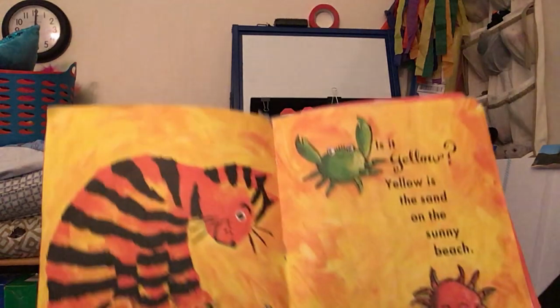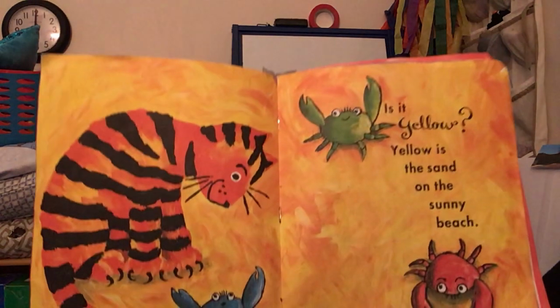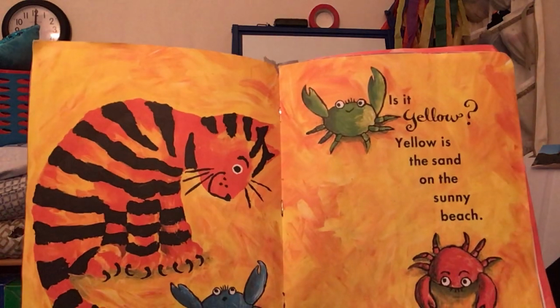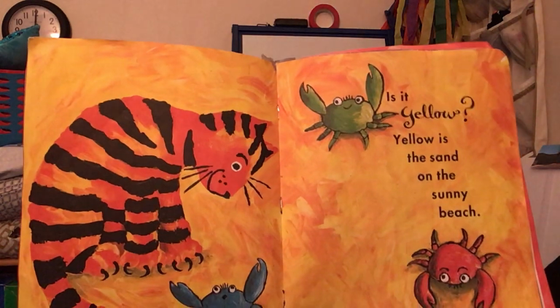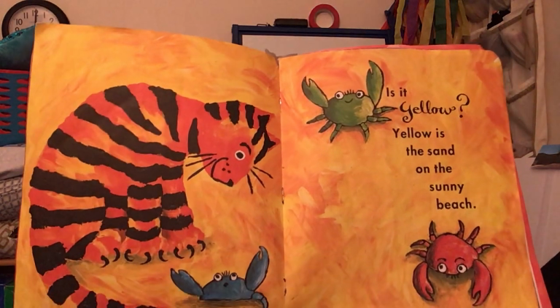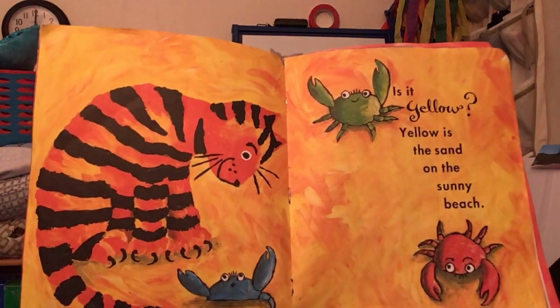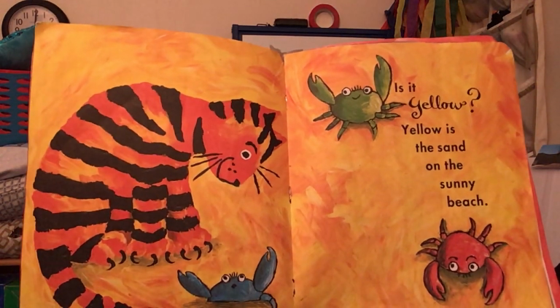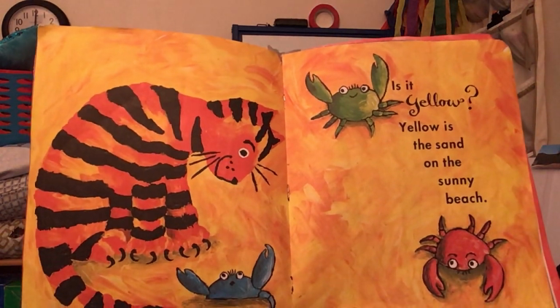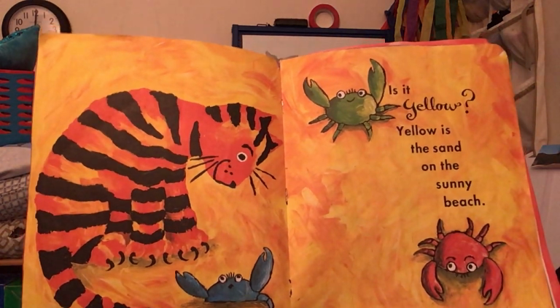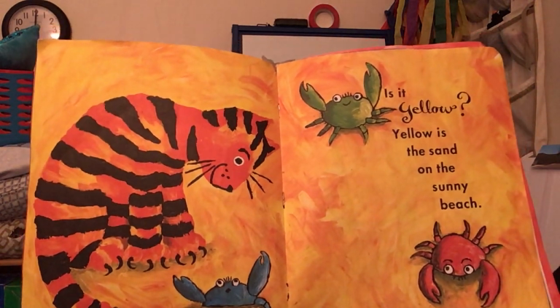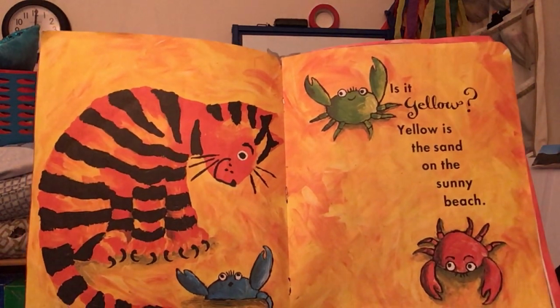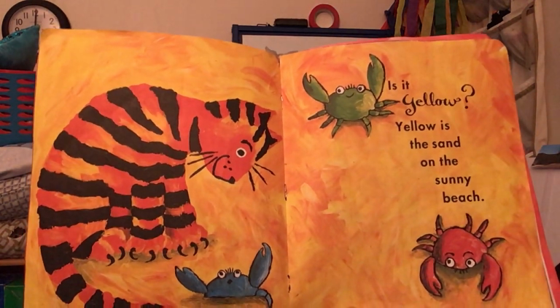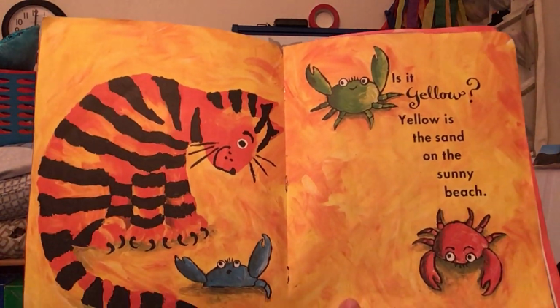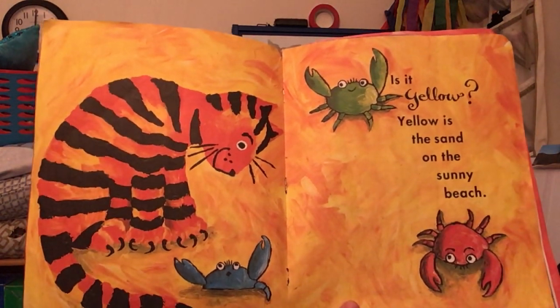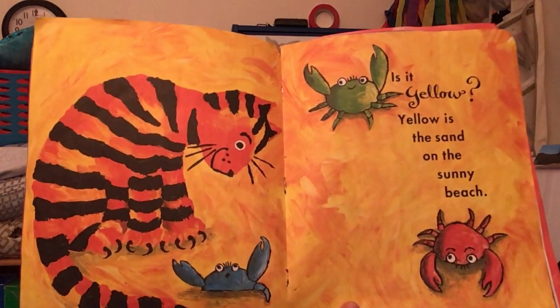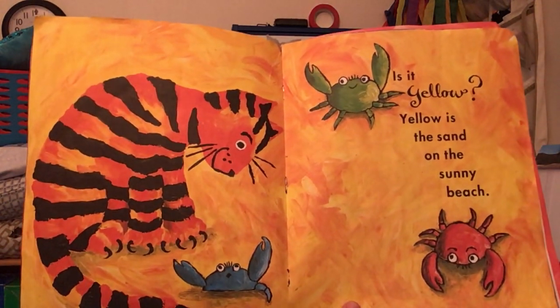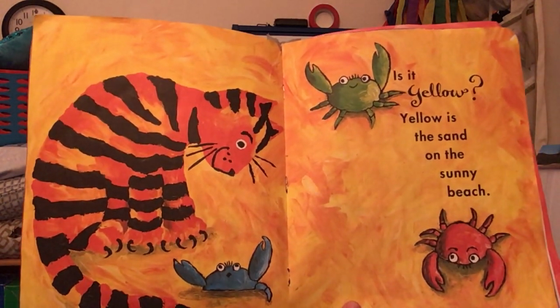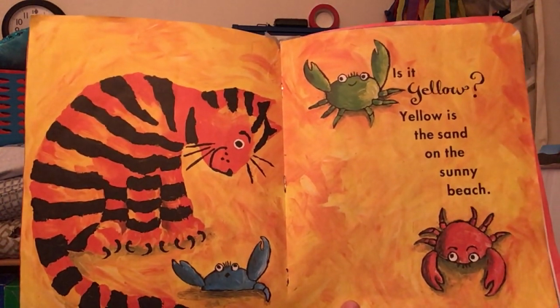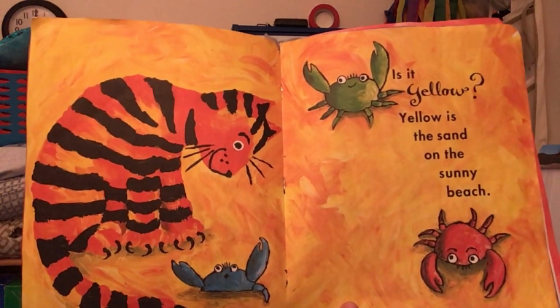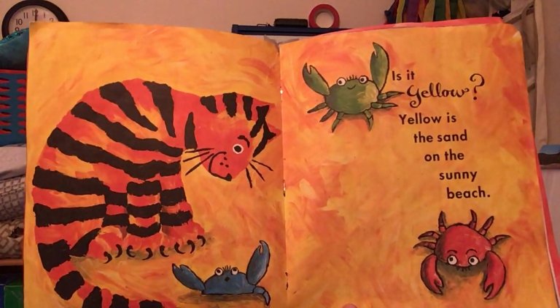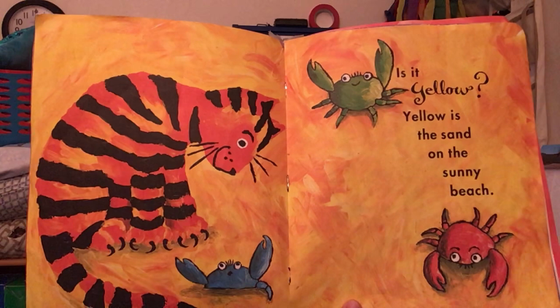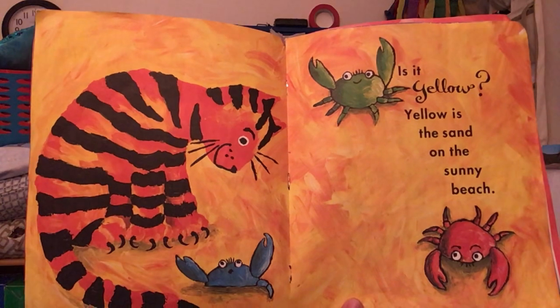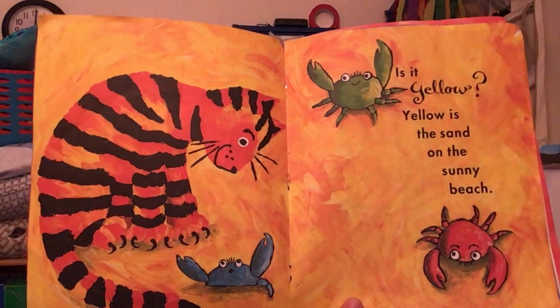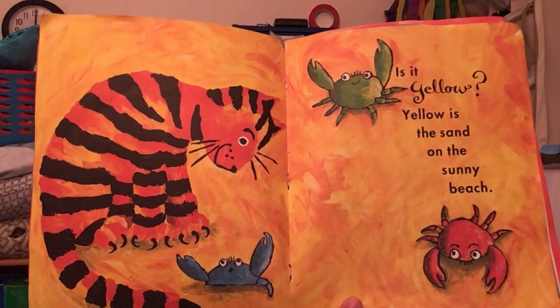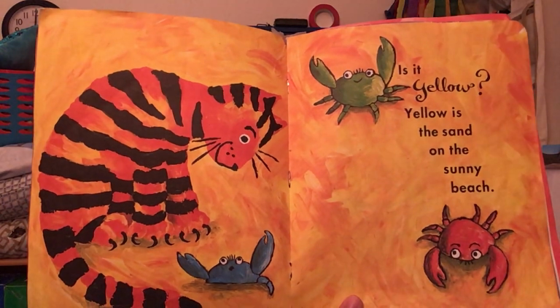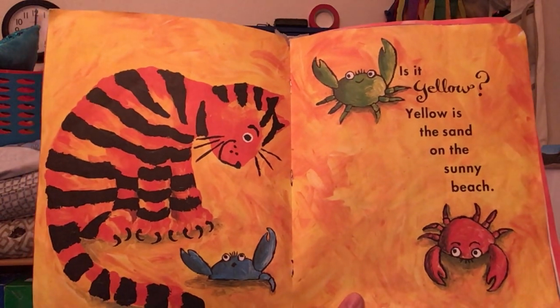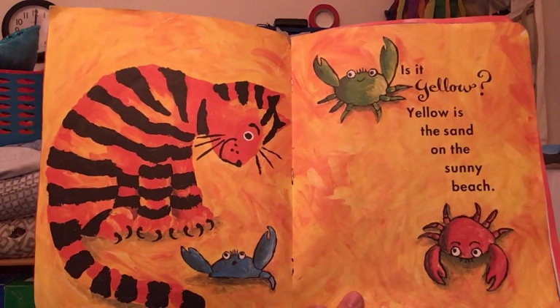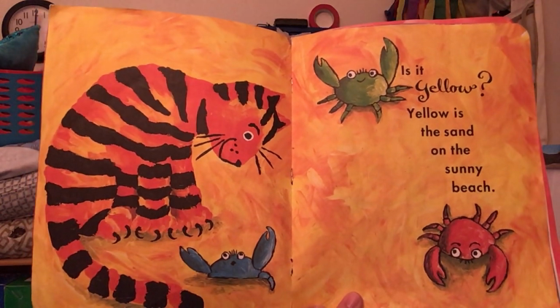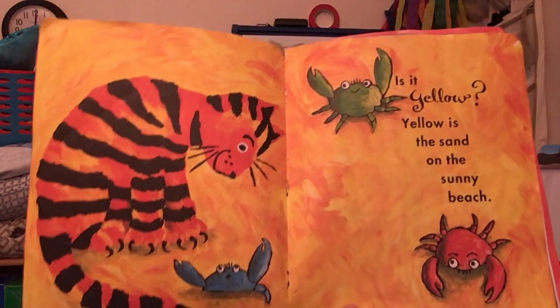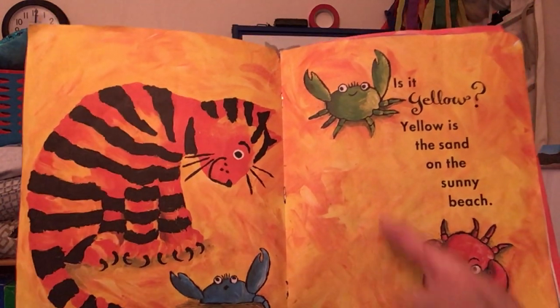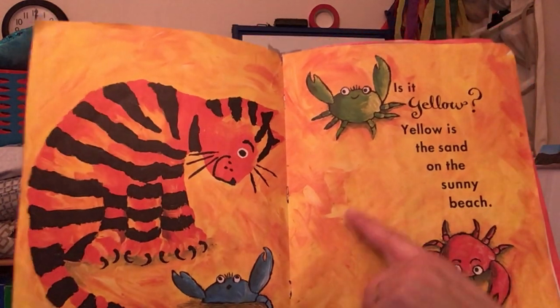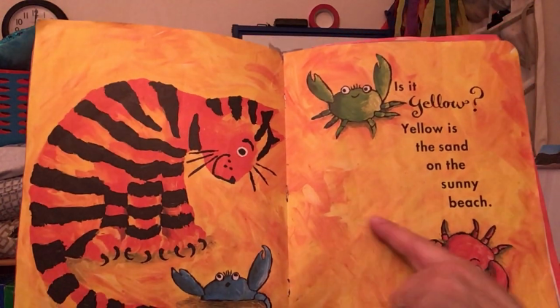Is it yellow? Yellow is the sand on the sunny beach. Yellow.